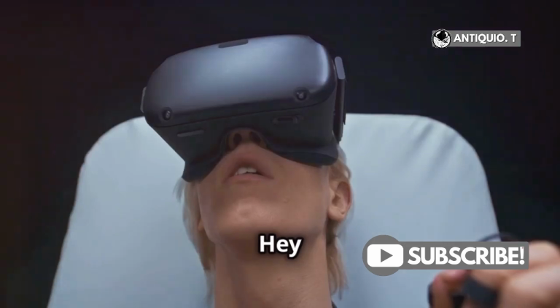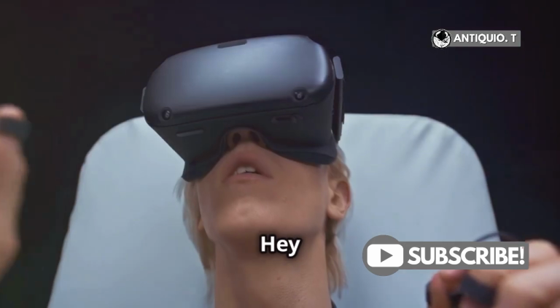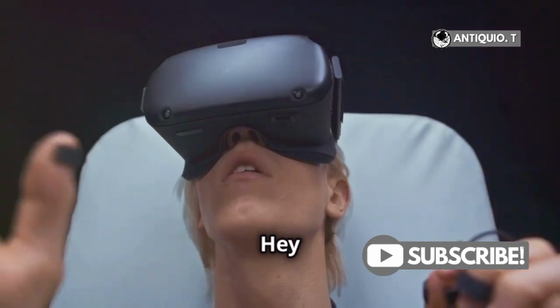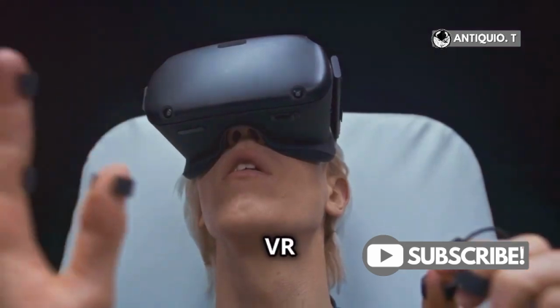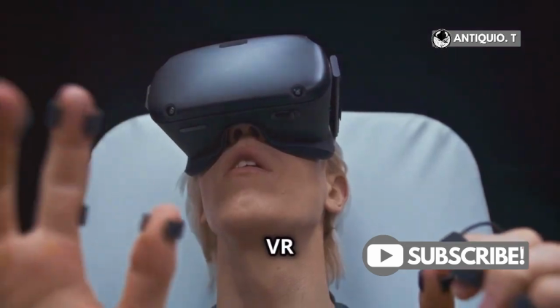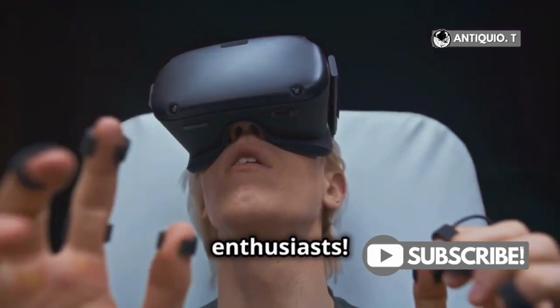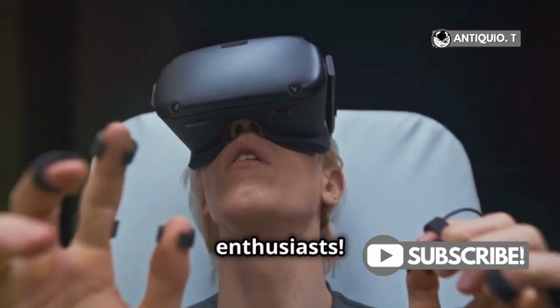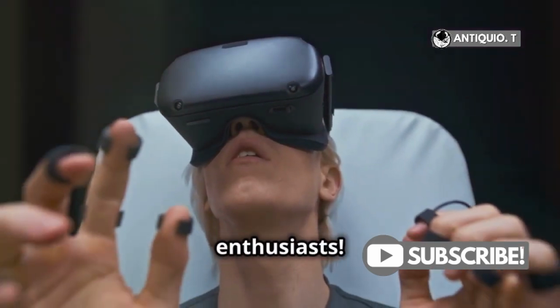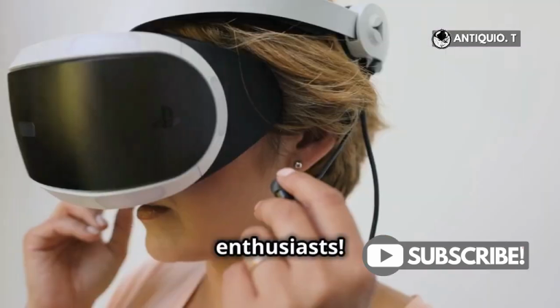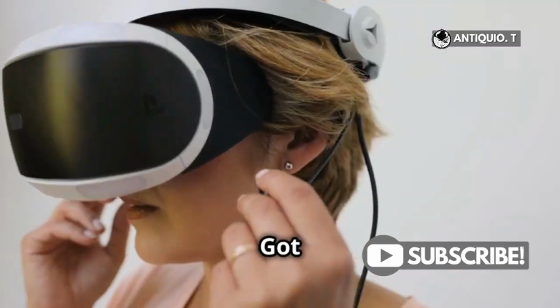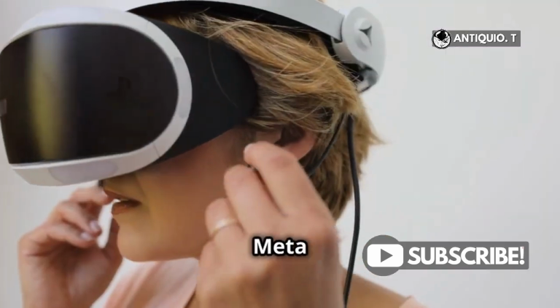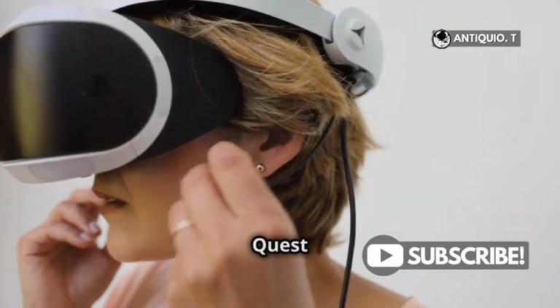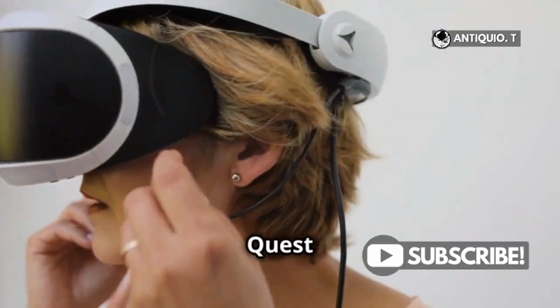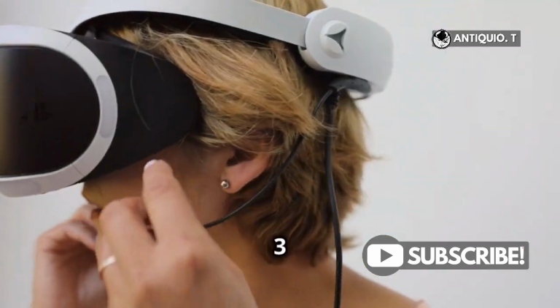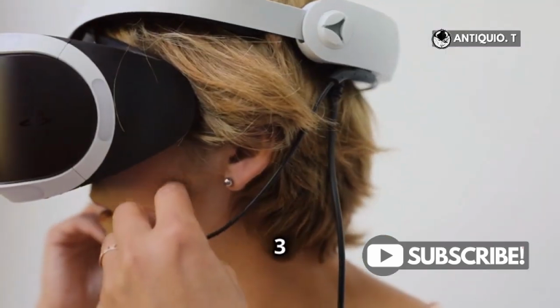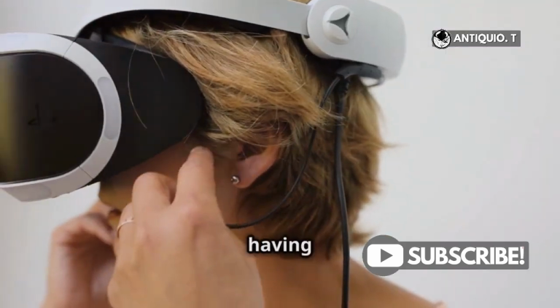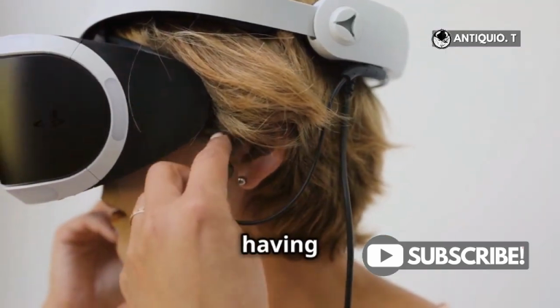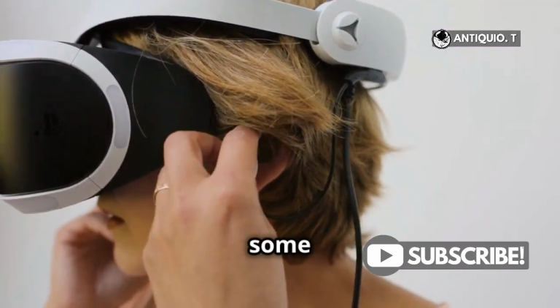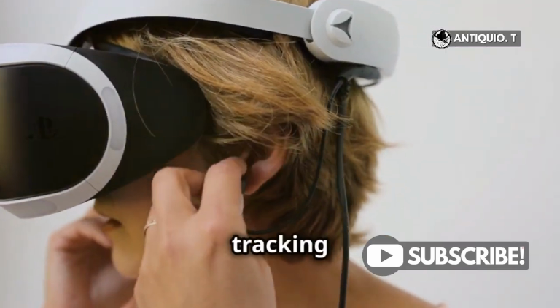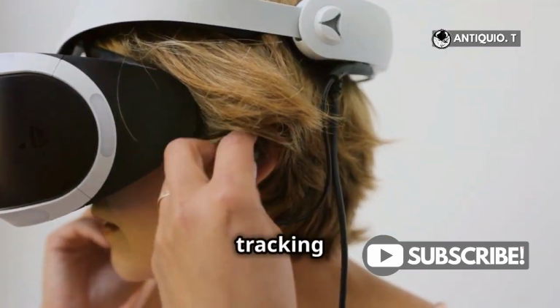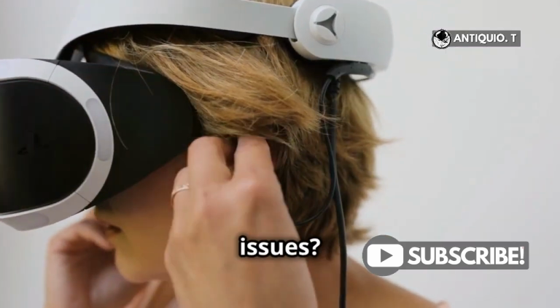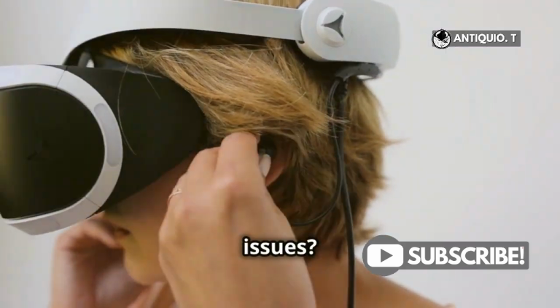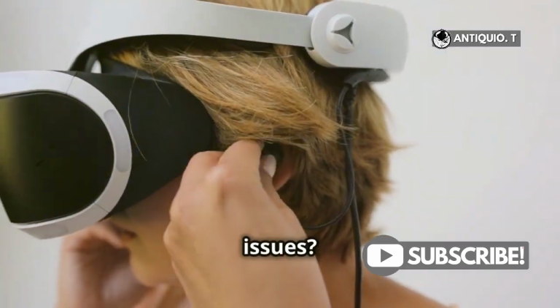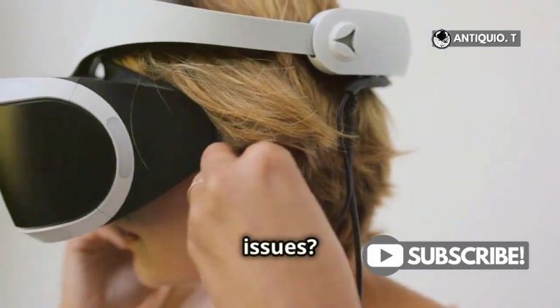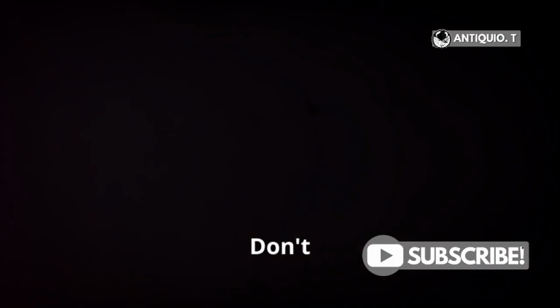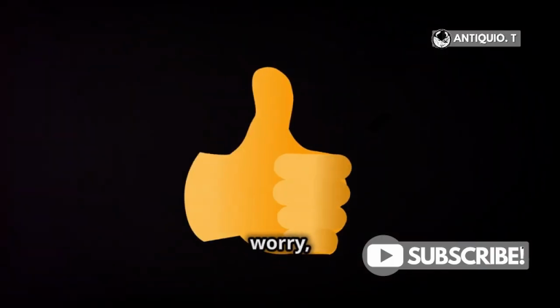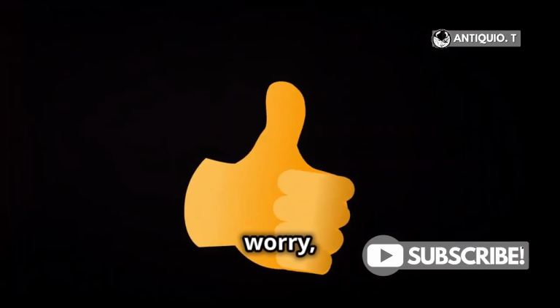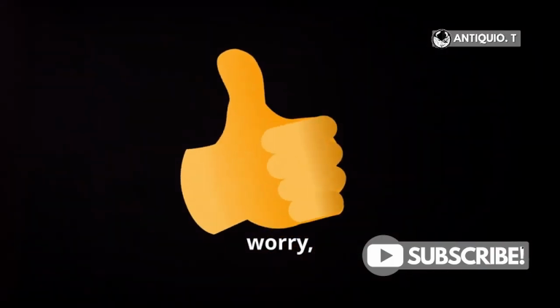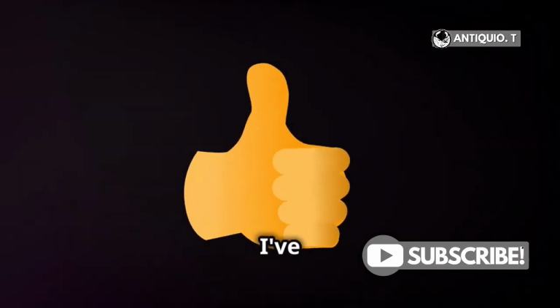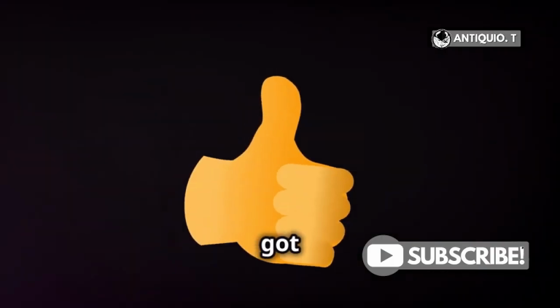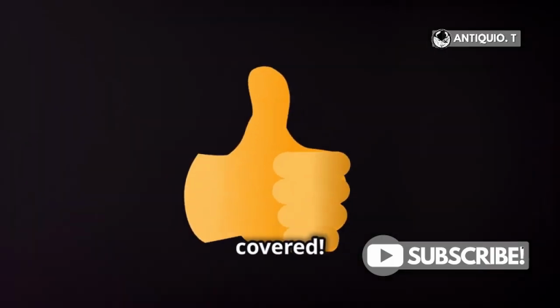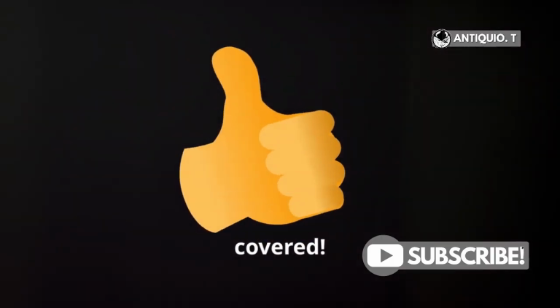Hey VR enthusiasts! Got a MetaQuest 3 and having some tracking issues? Don't worry, I've got you covered.